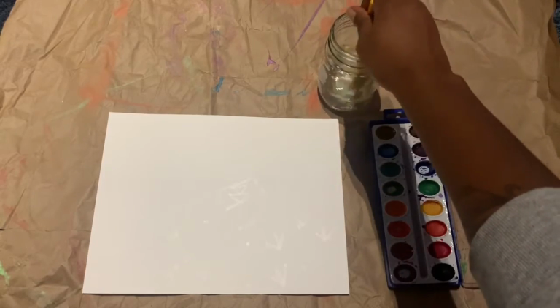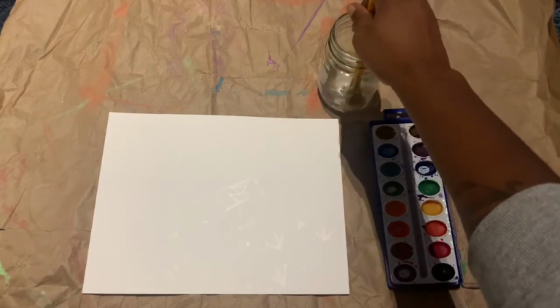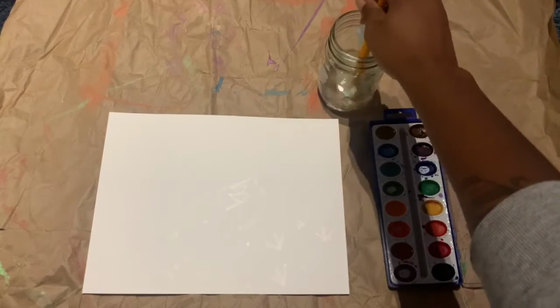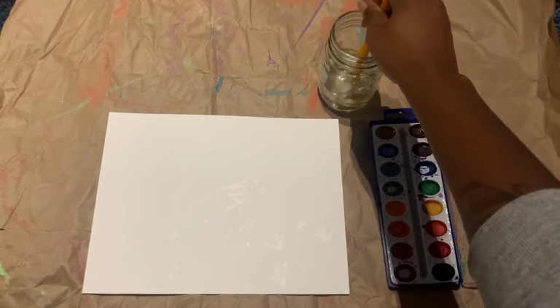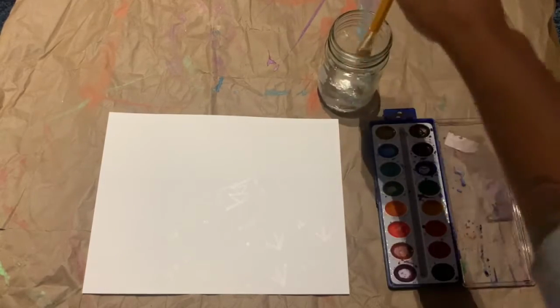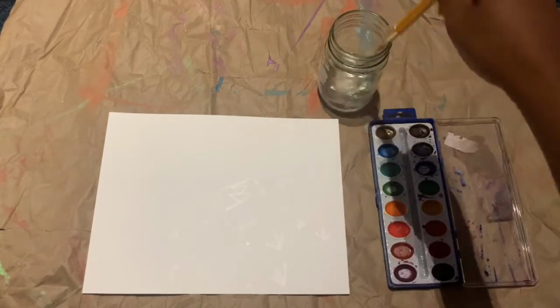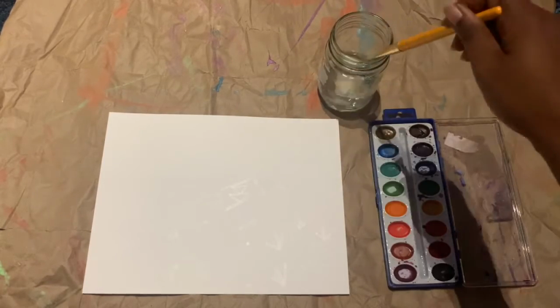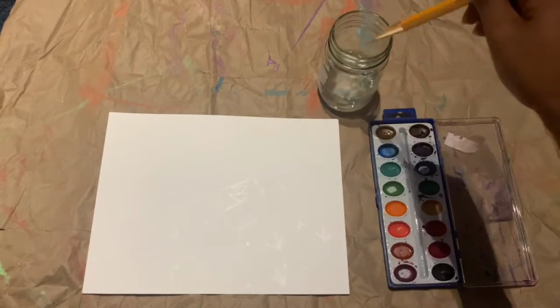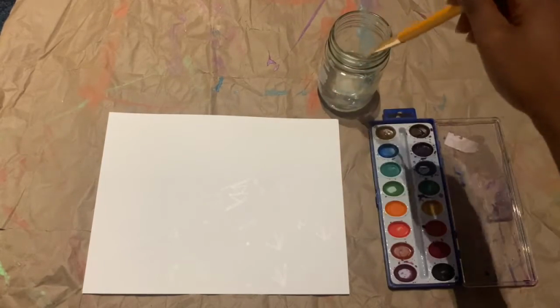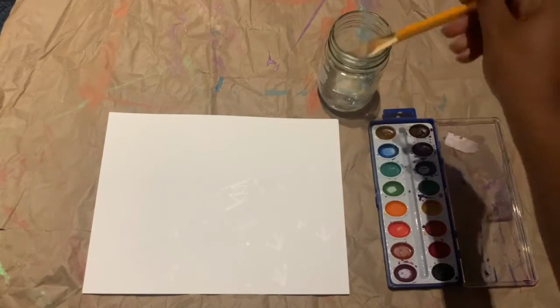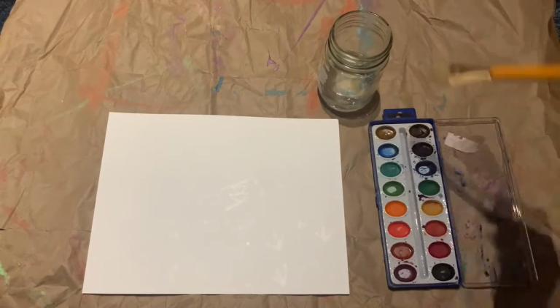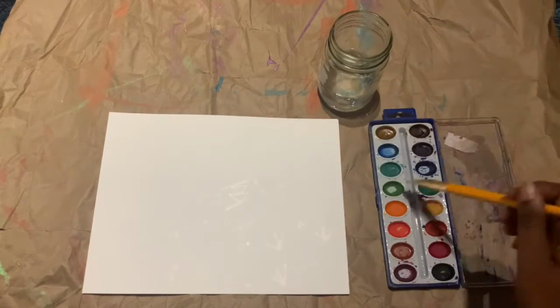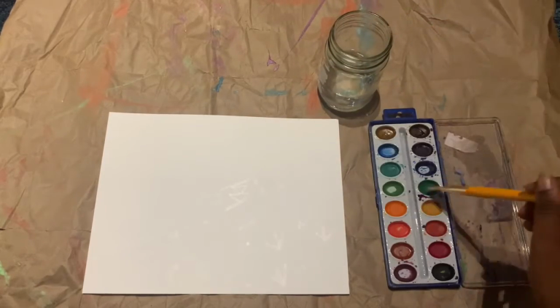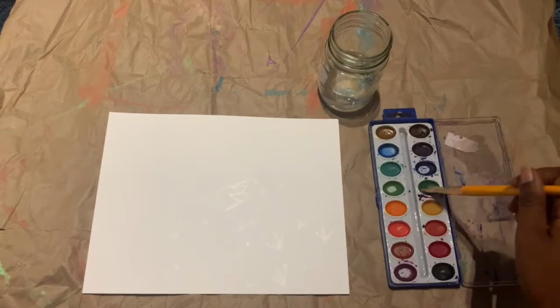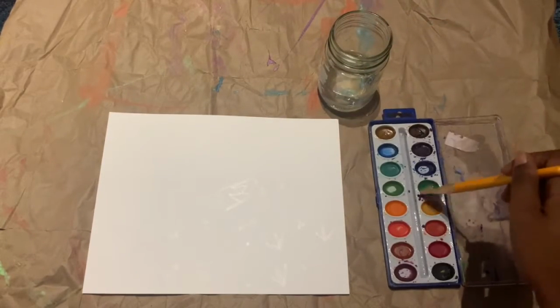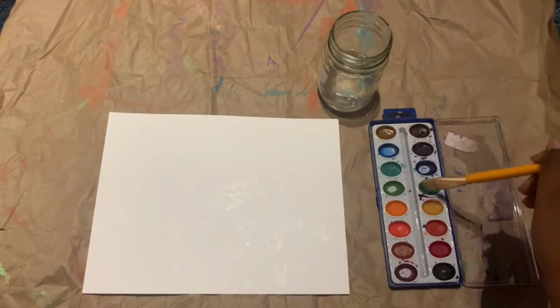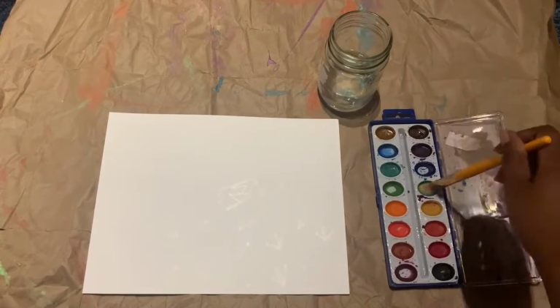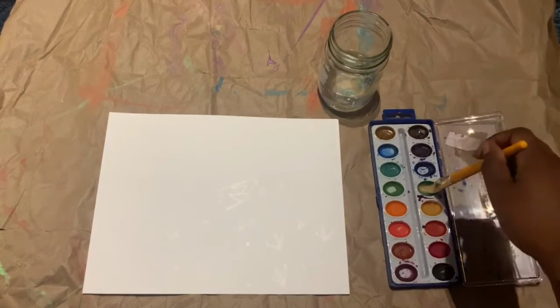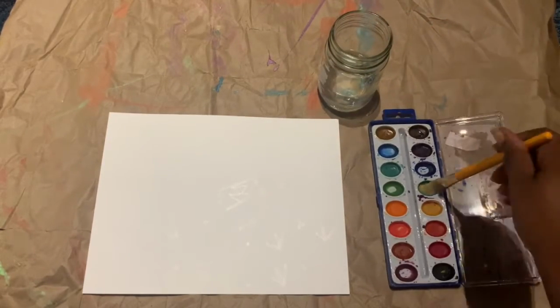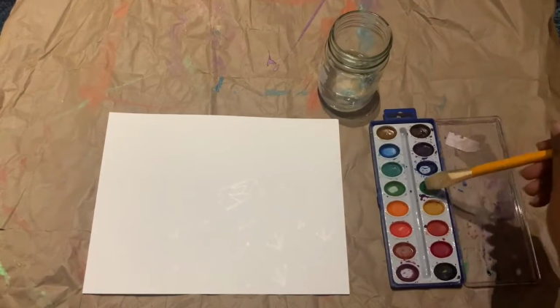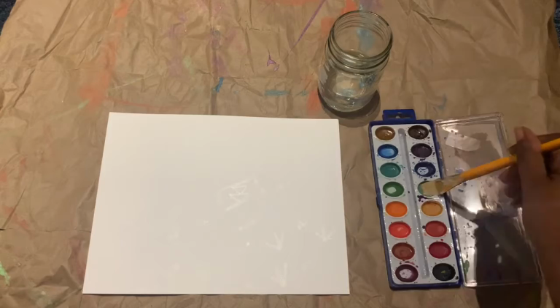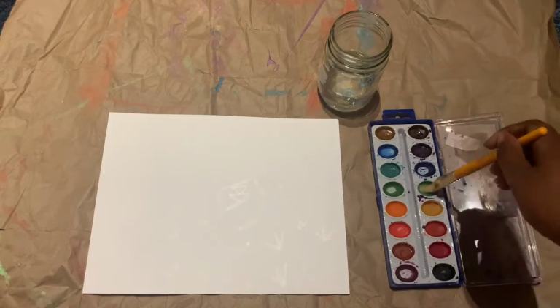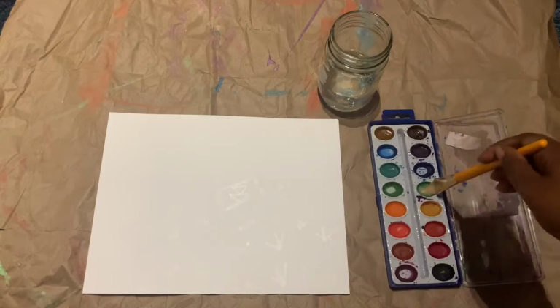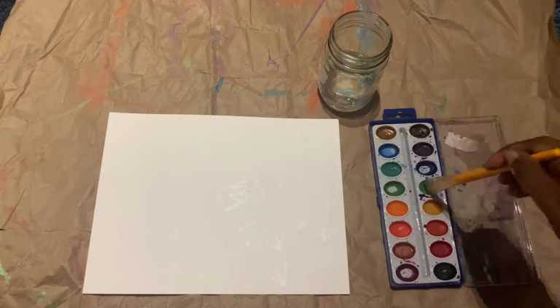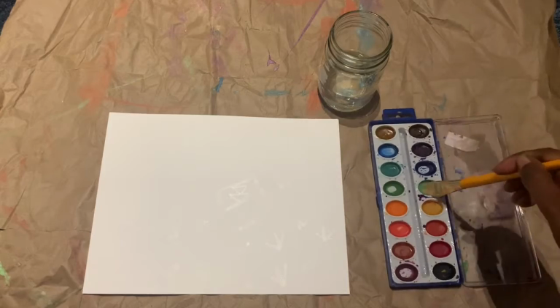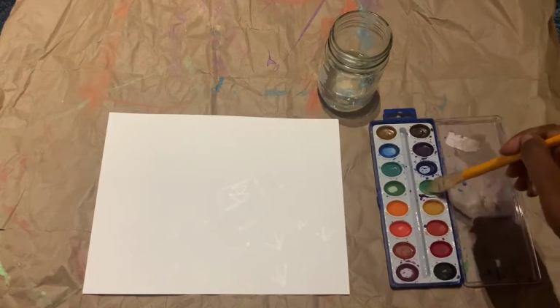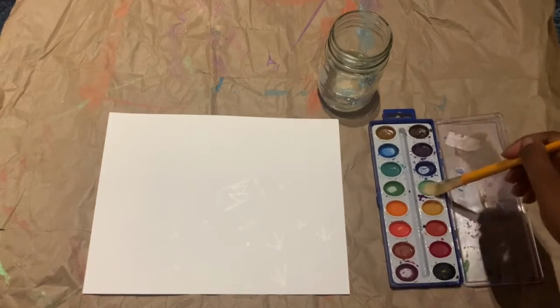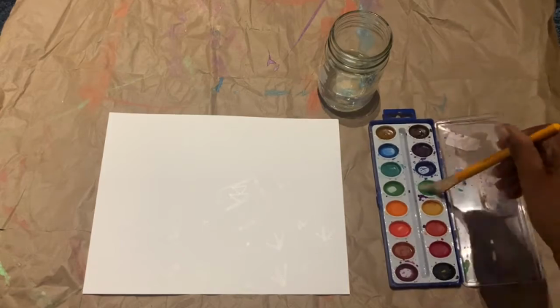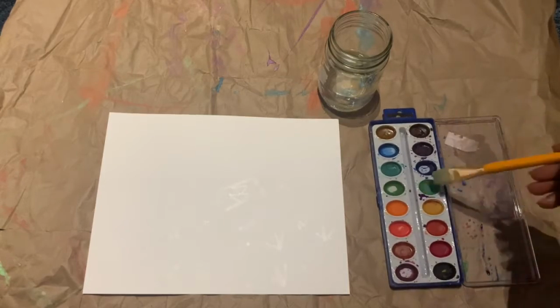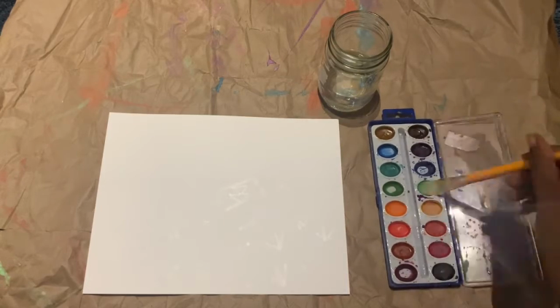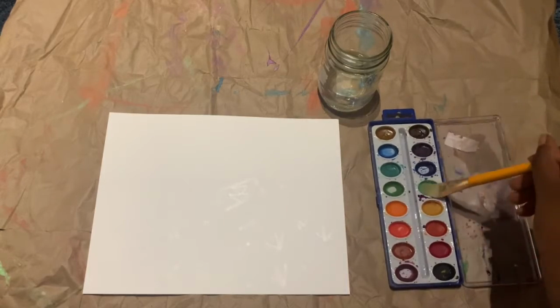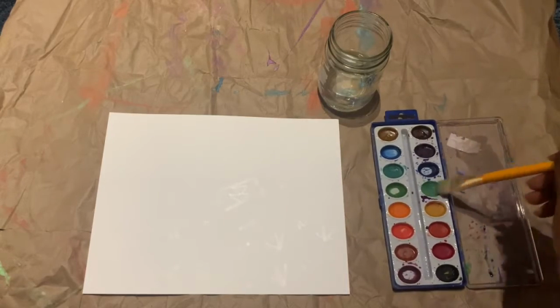Now it's time for watercolors. As you paint a section, the drawing you made will slowly be revealed.